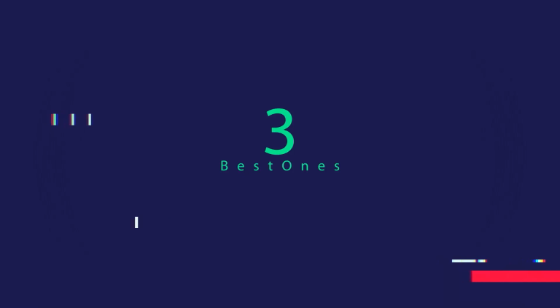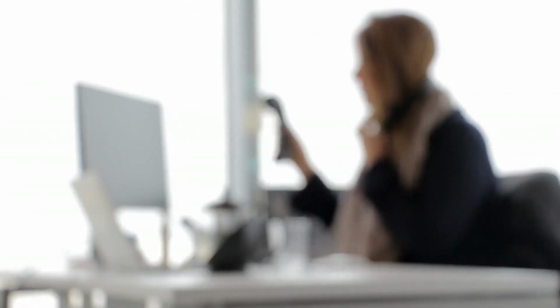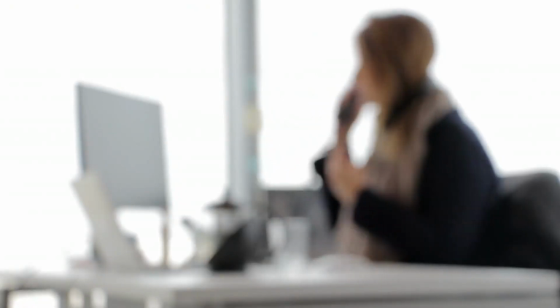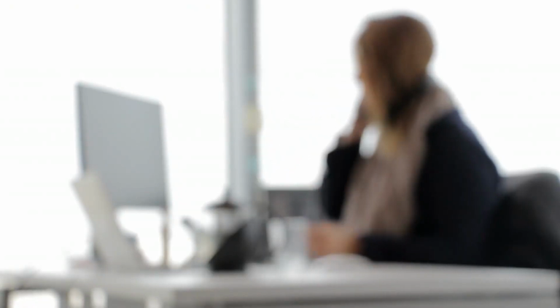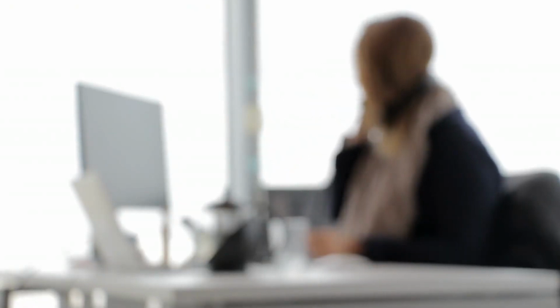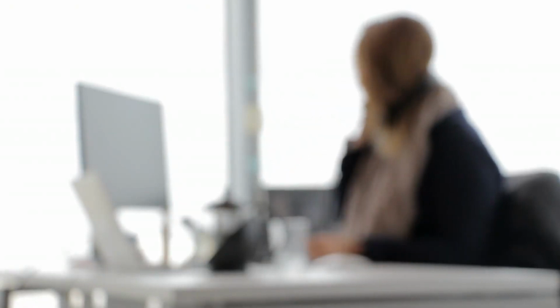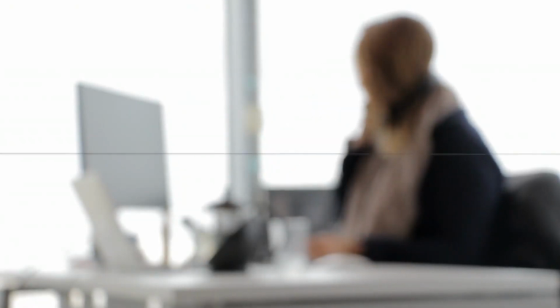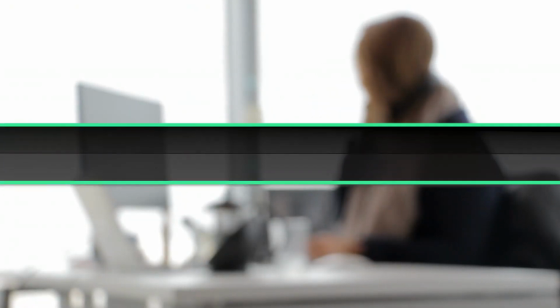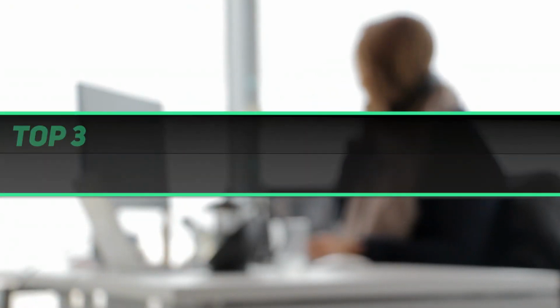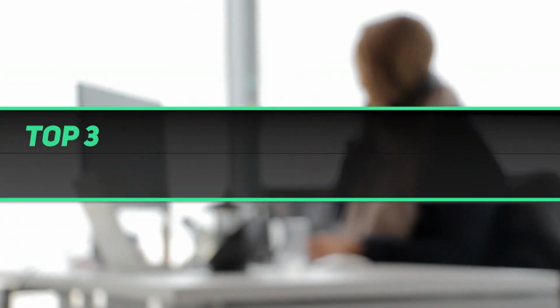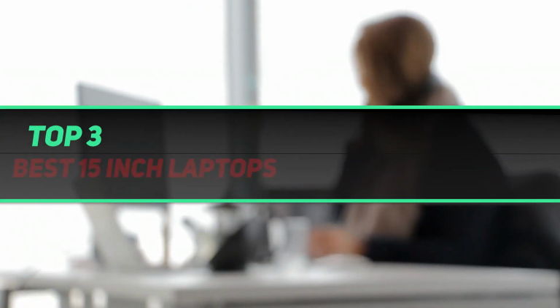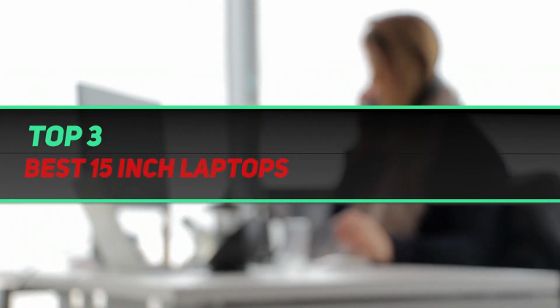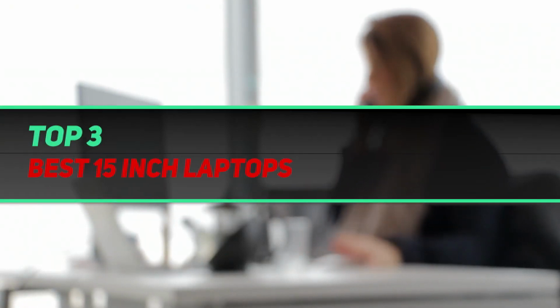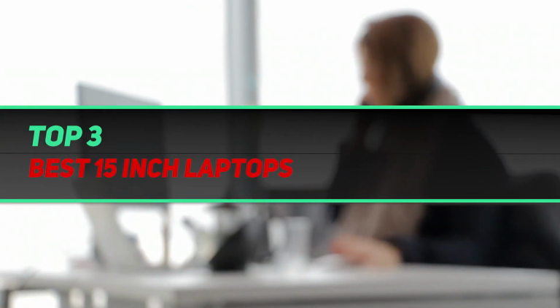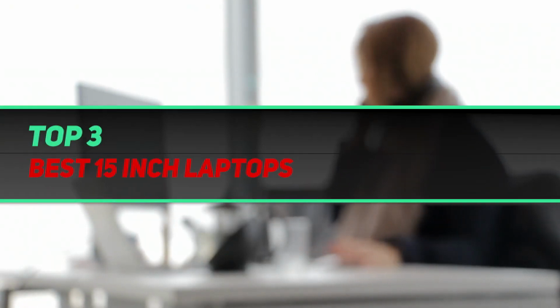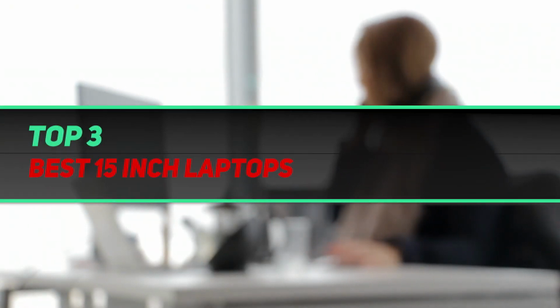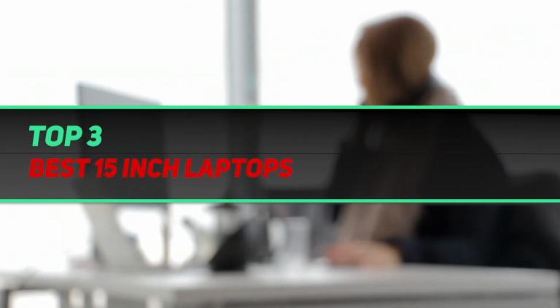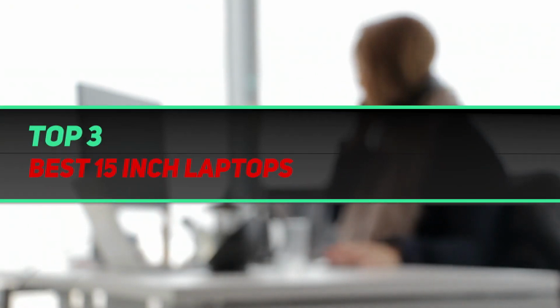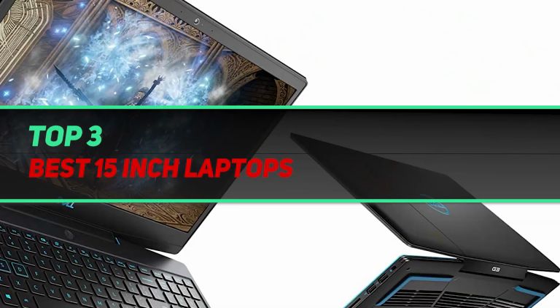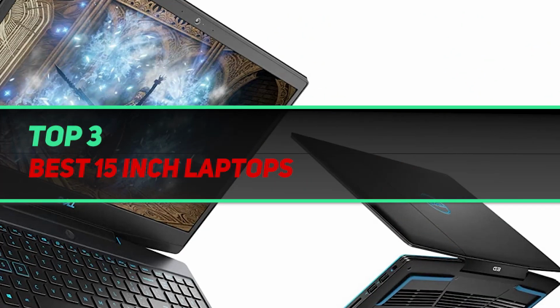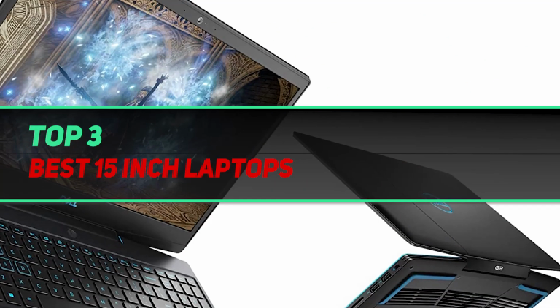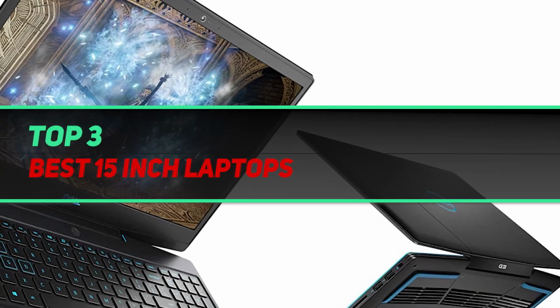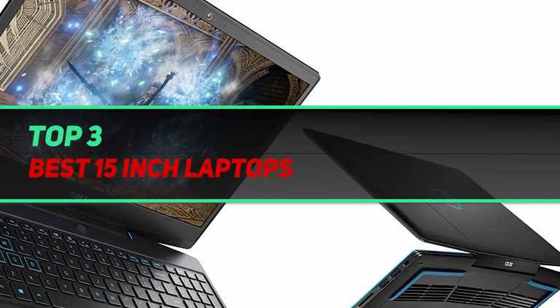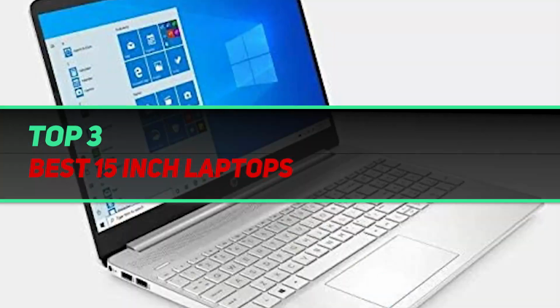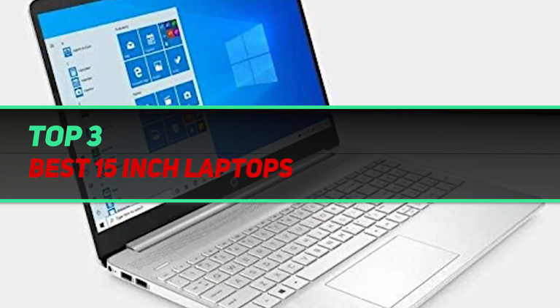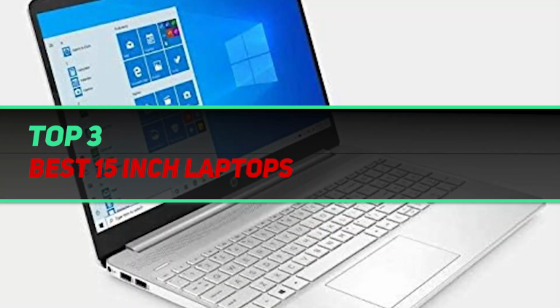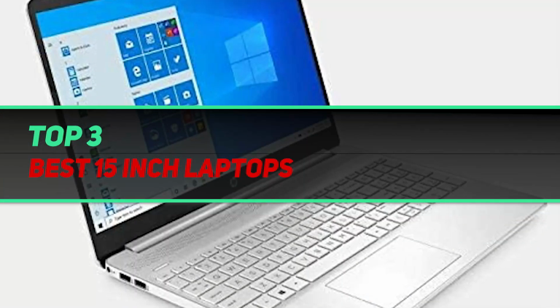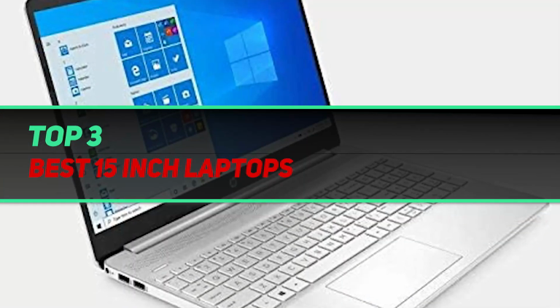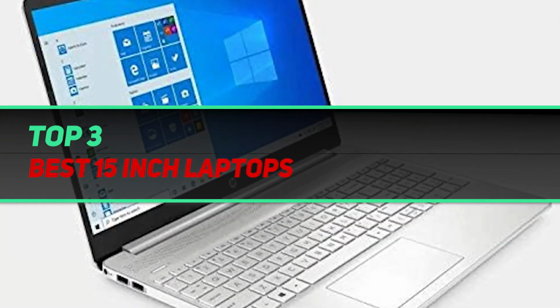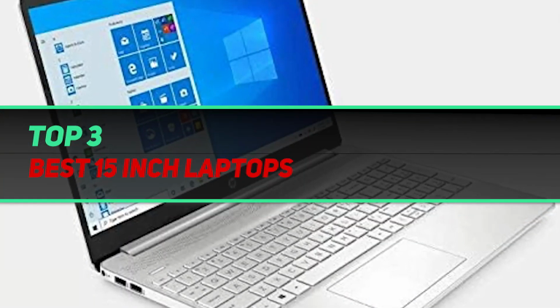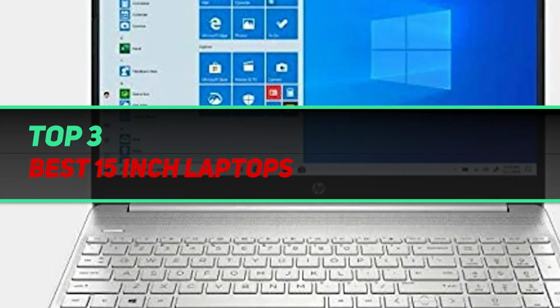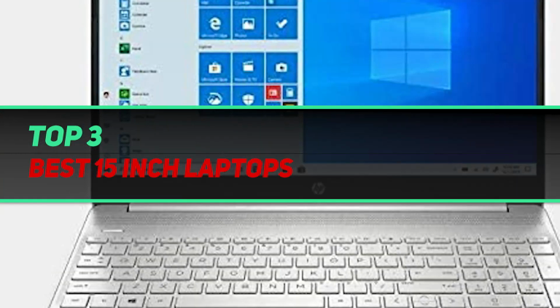Hi guys, welcome back to my channel. In today's video, we gonna check out top 3 best 15-inch laptops.